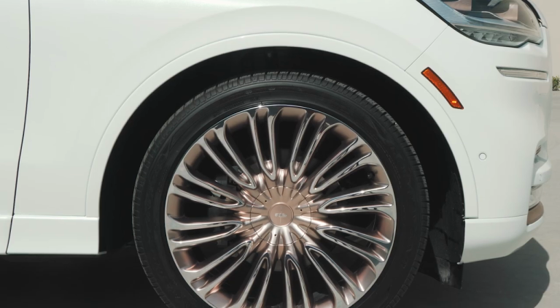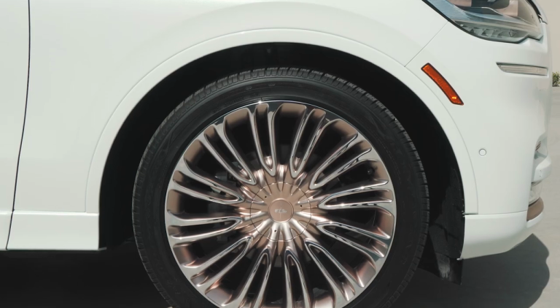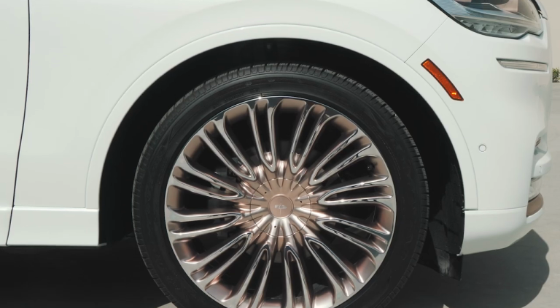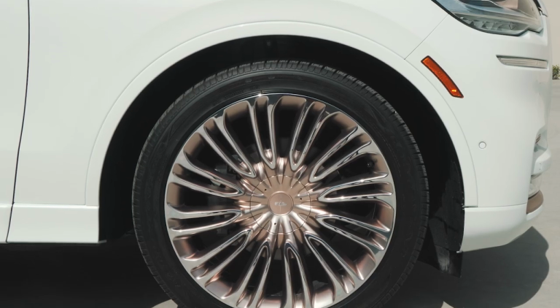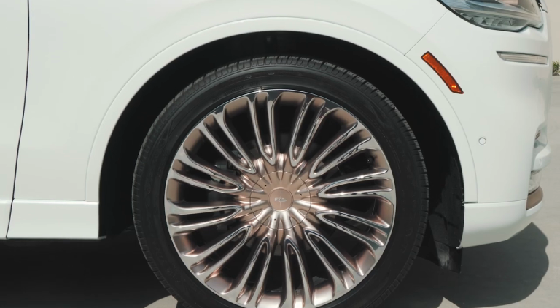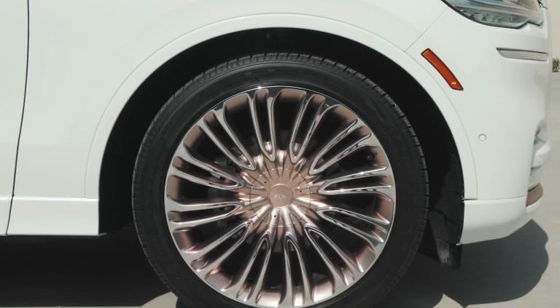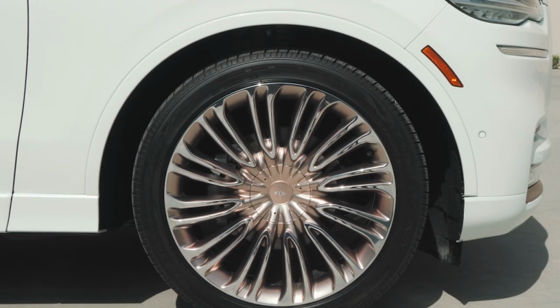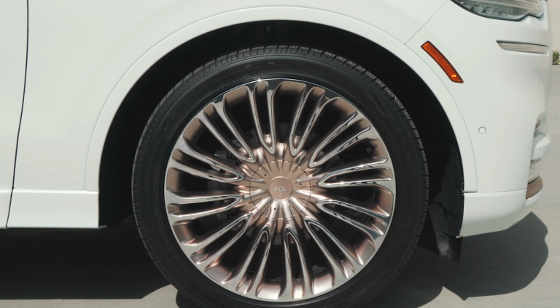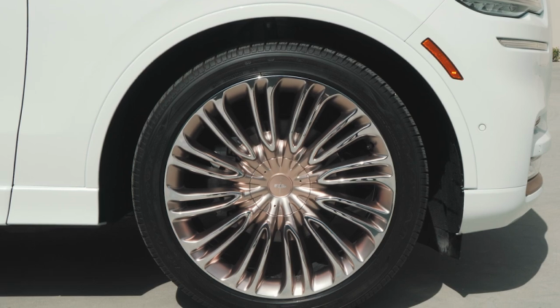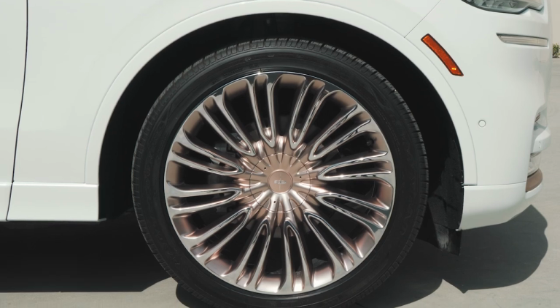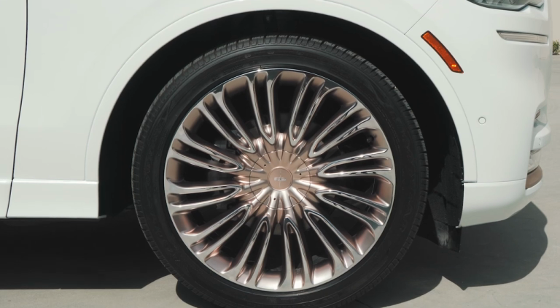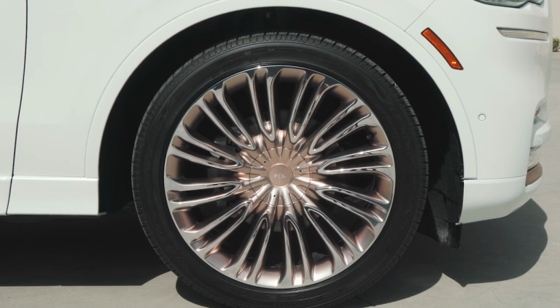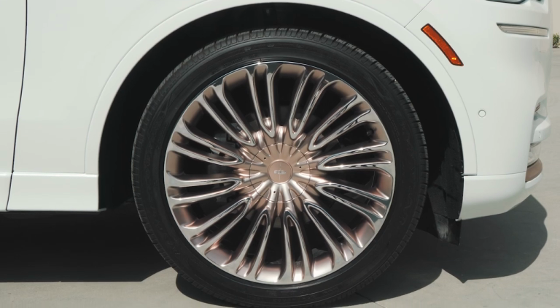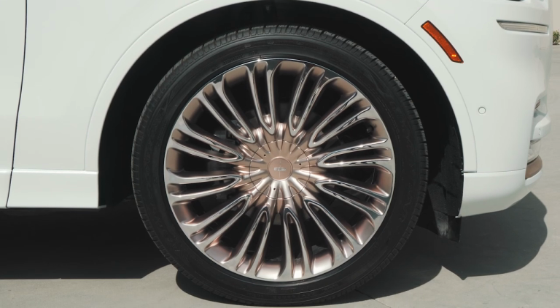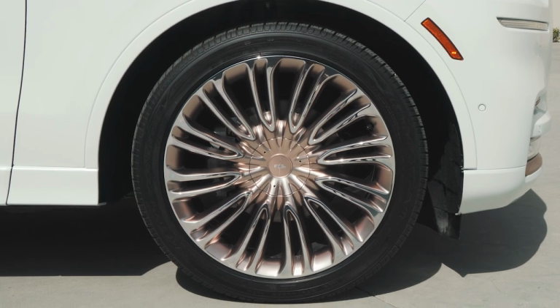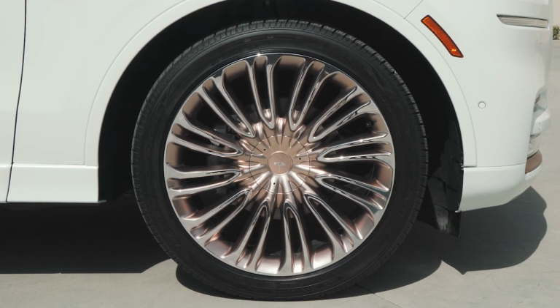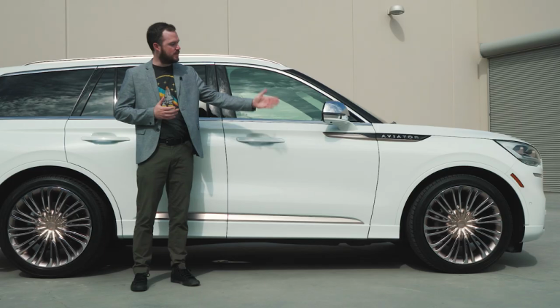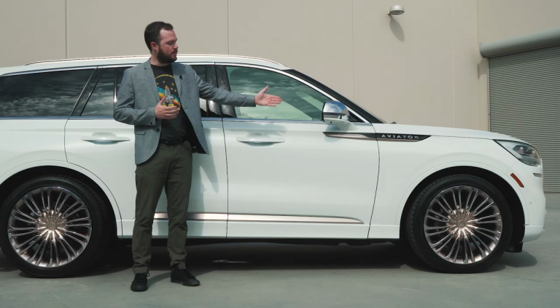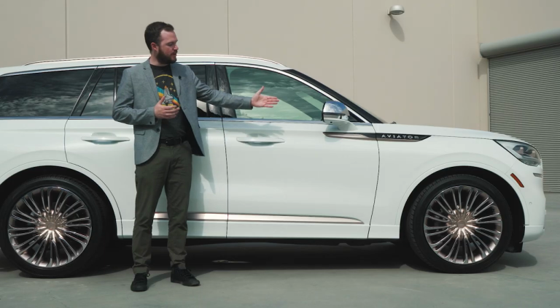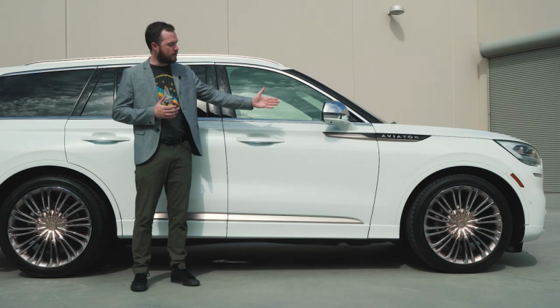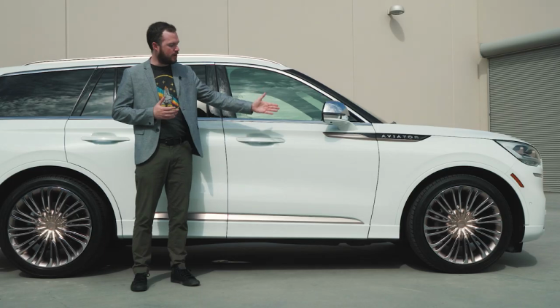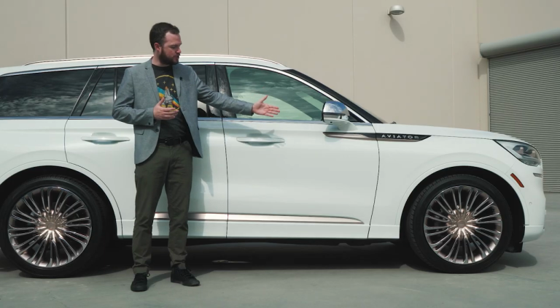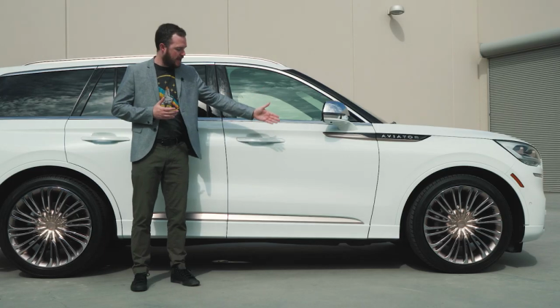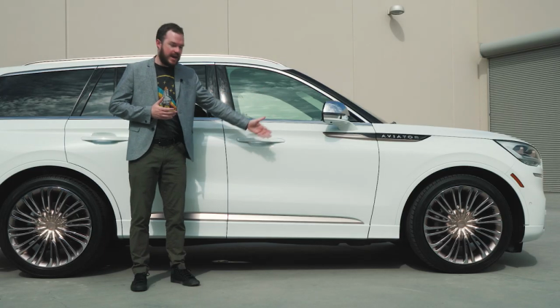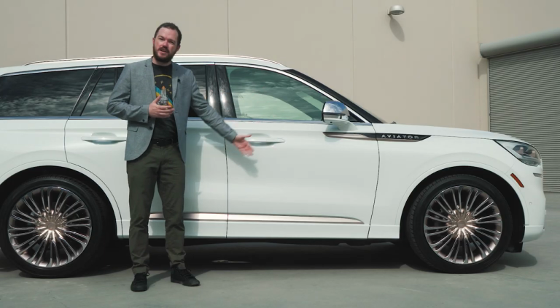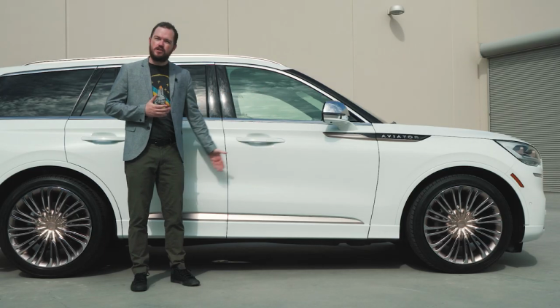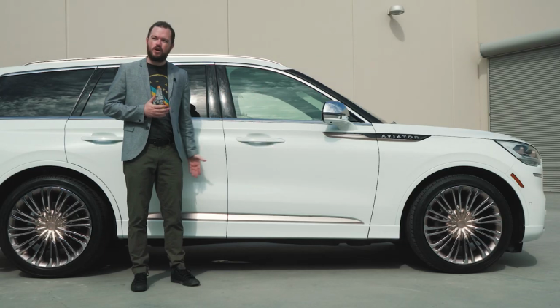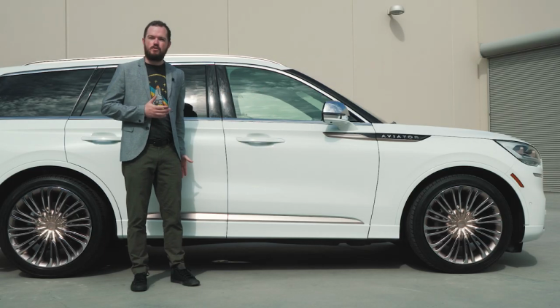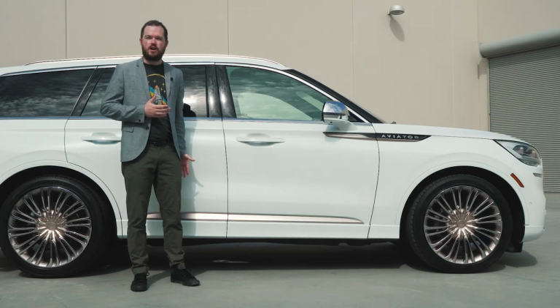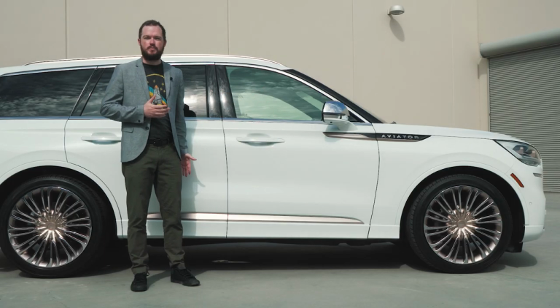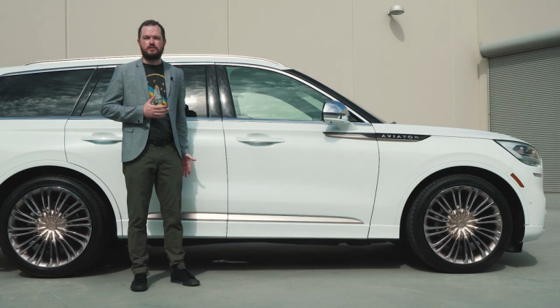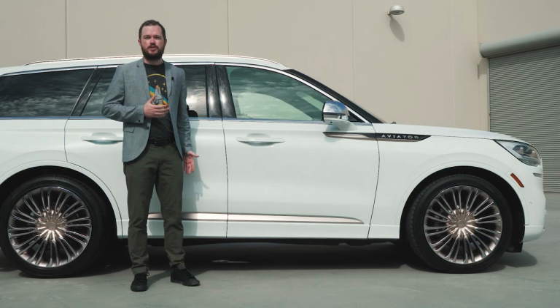Those copper accents also appear in the wheel pockets, on the fender garnish, and on the lower rocker panel trim.